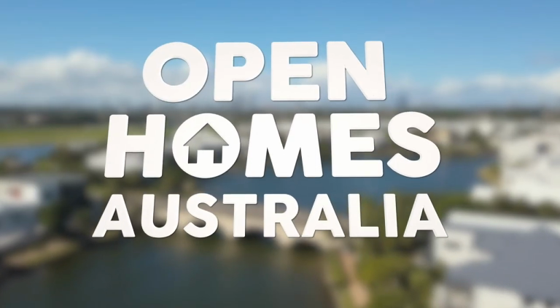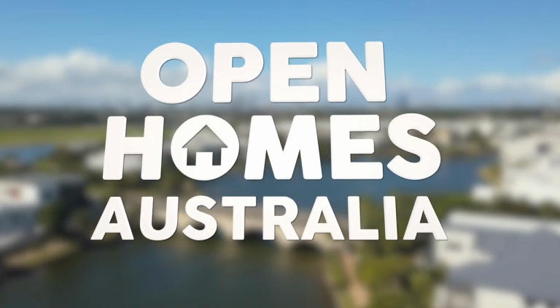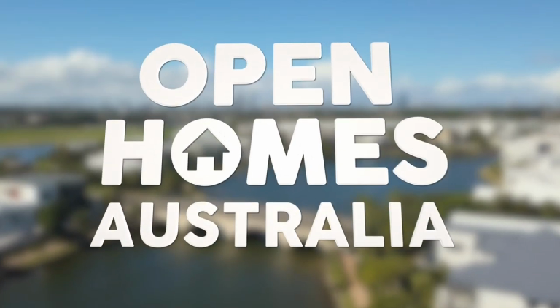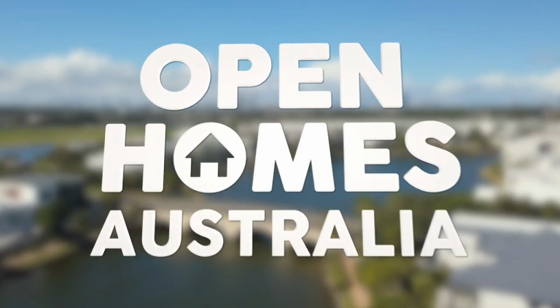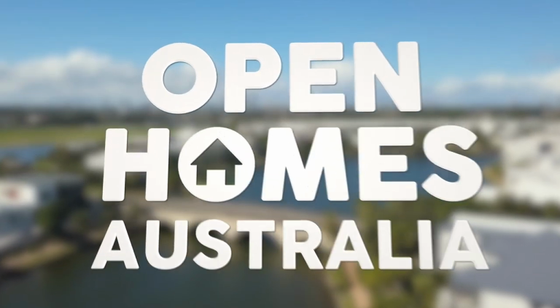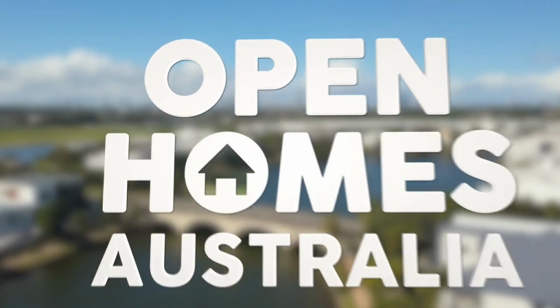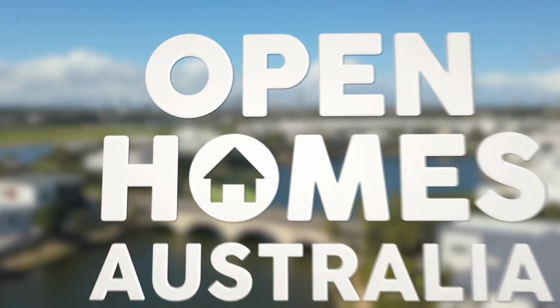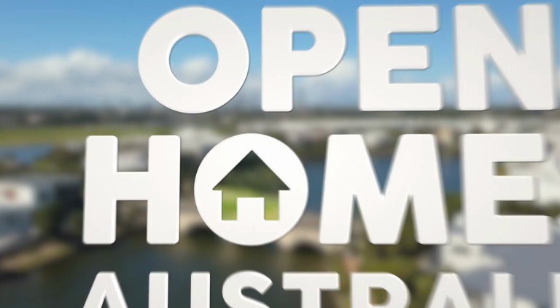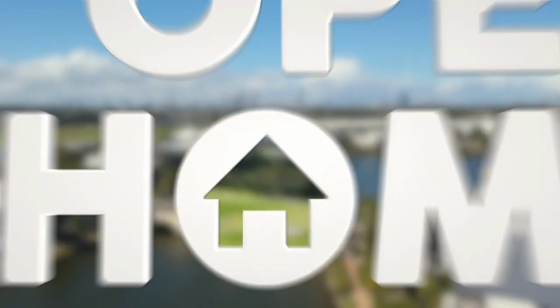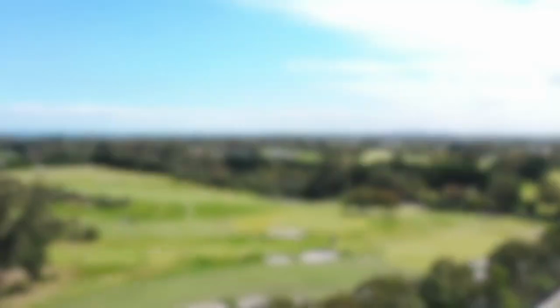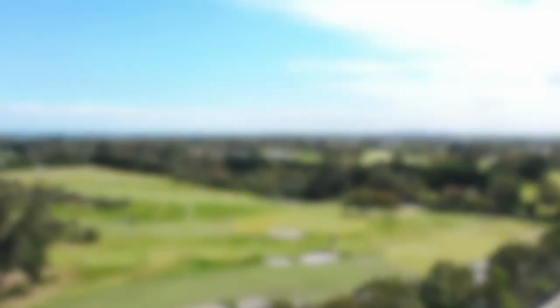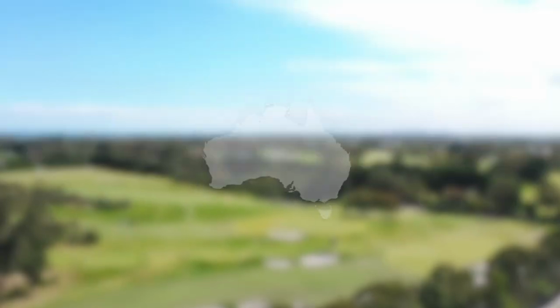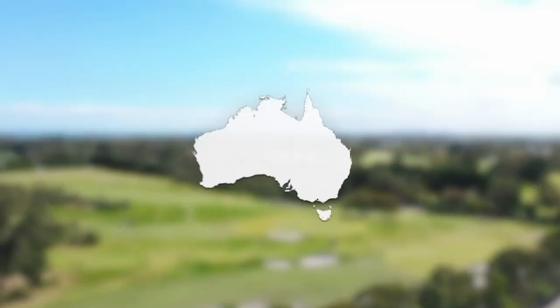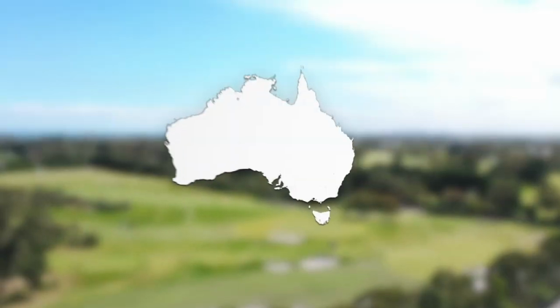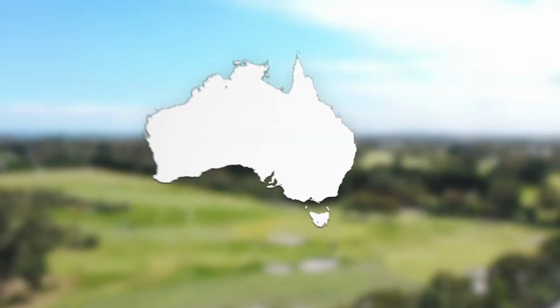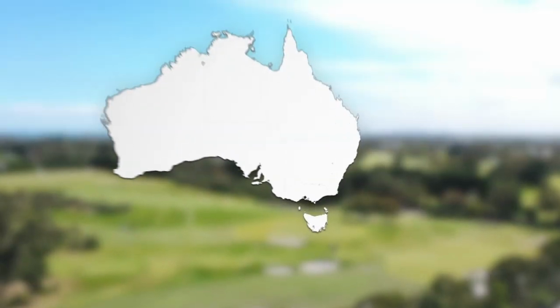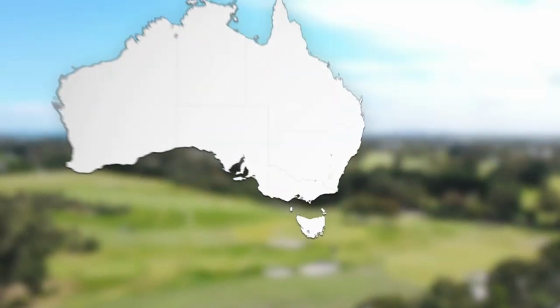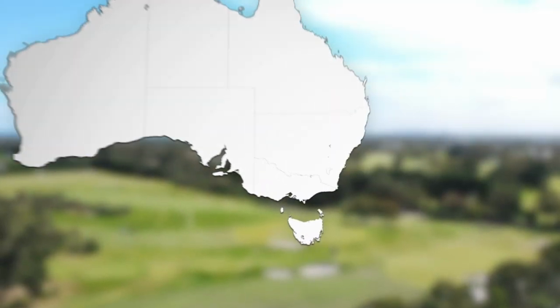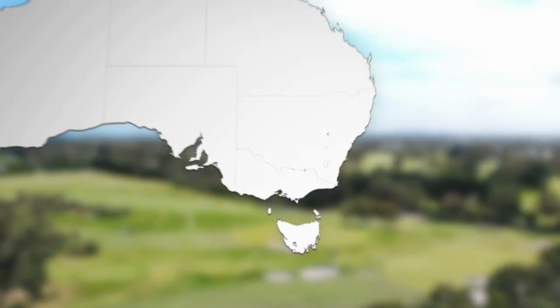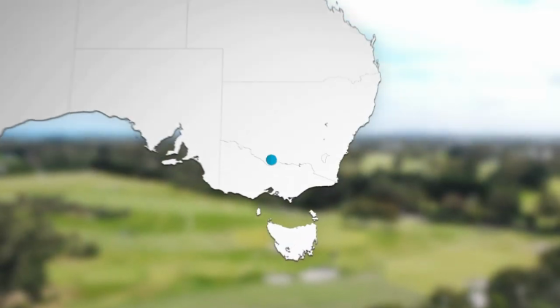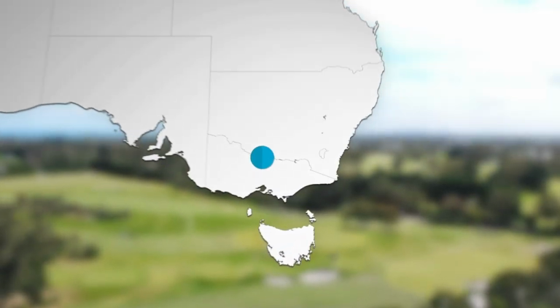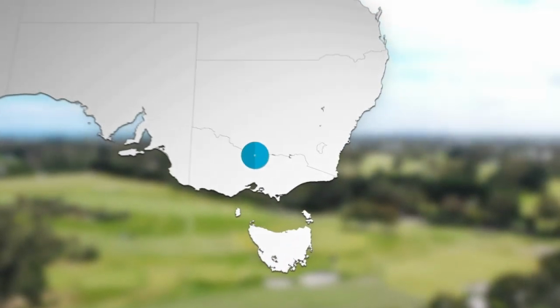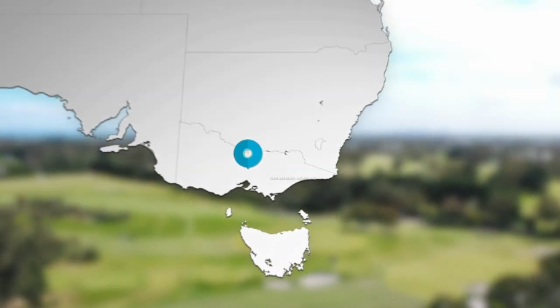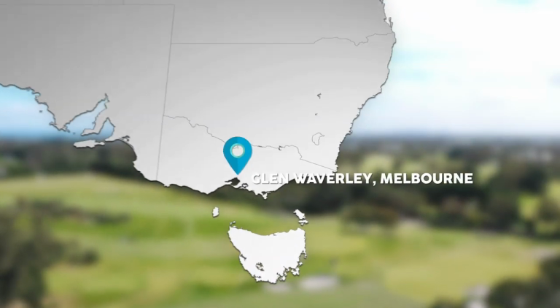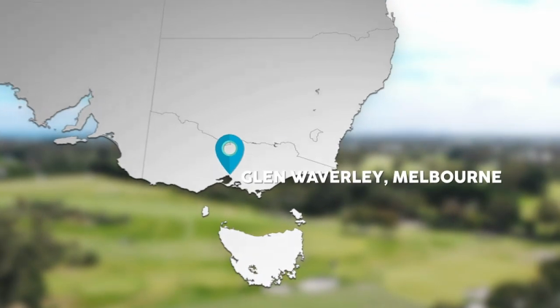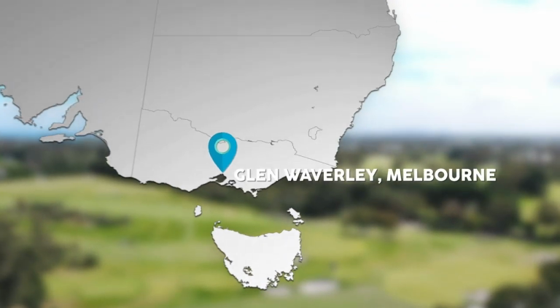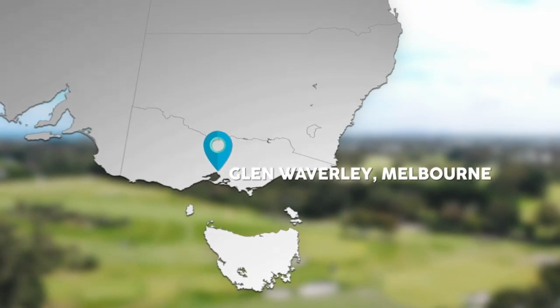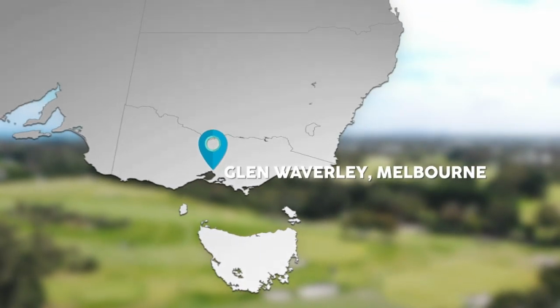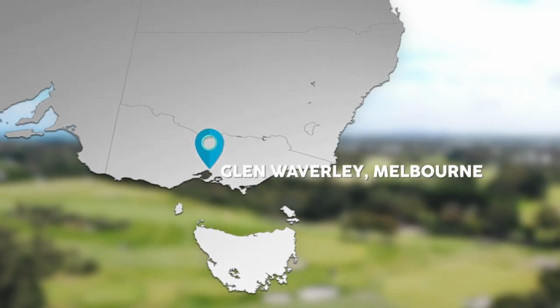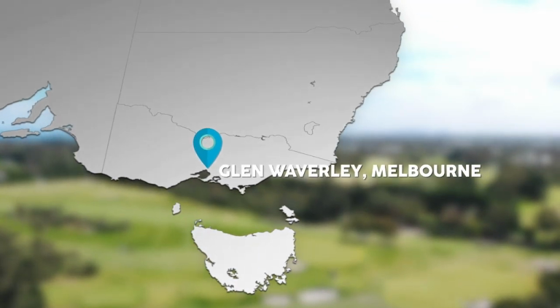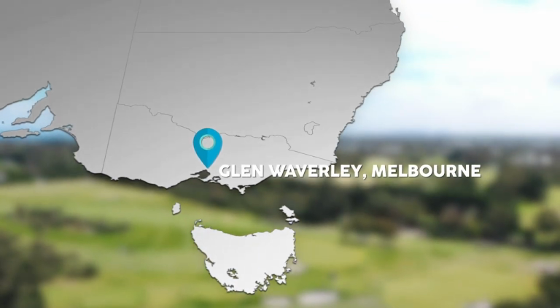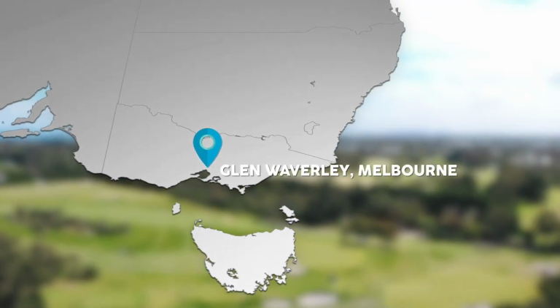Next up, Jessie is in Glen Waverley to take a tour of a French Provincial-inspired home.